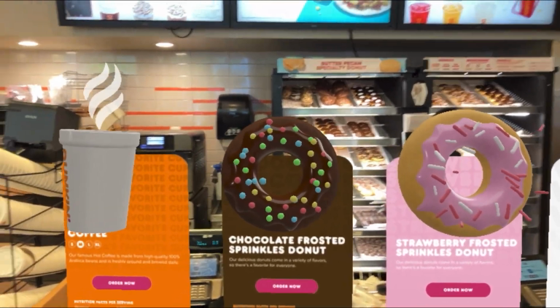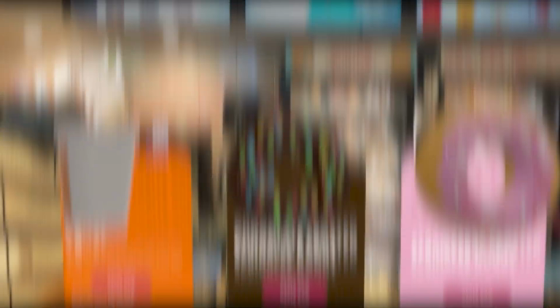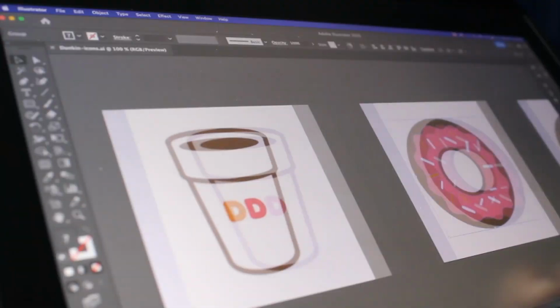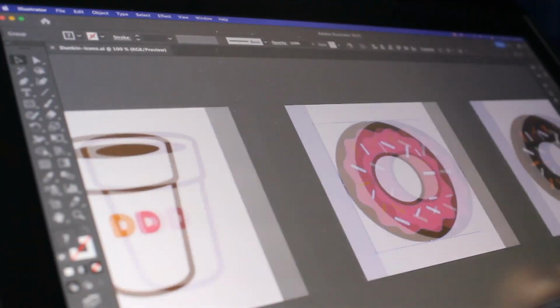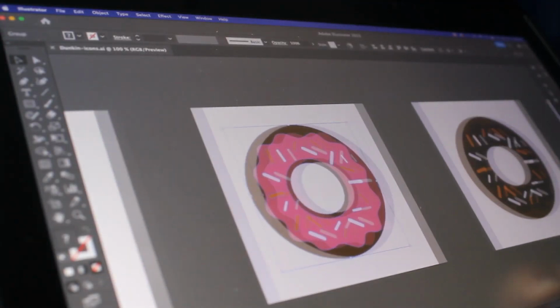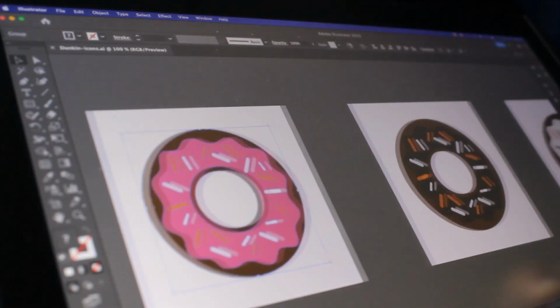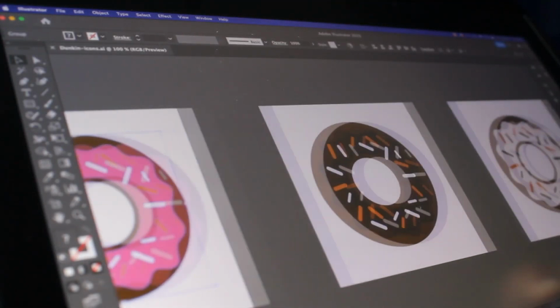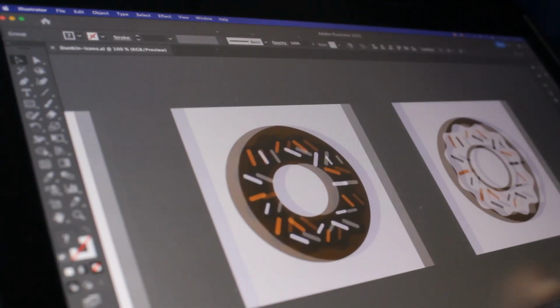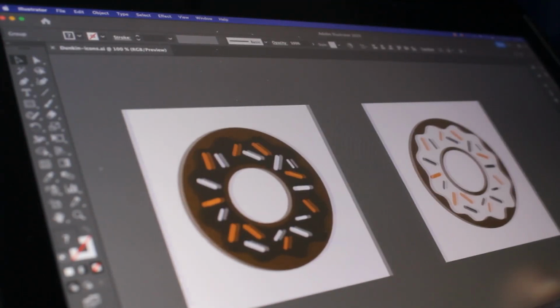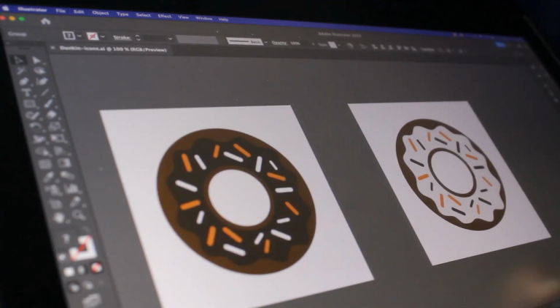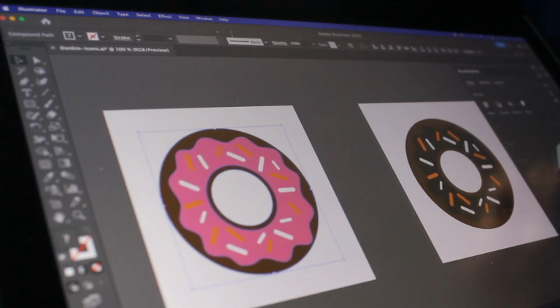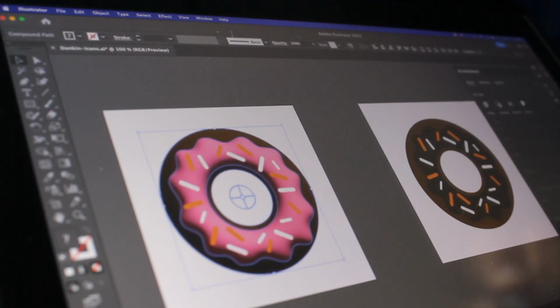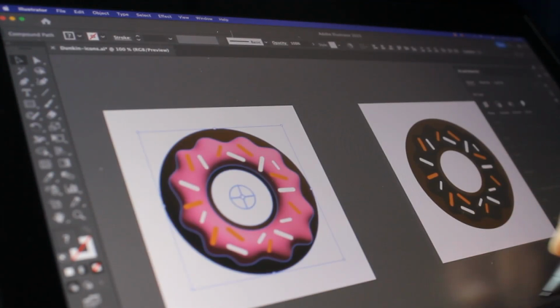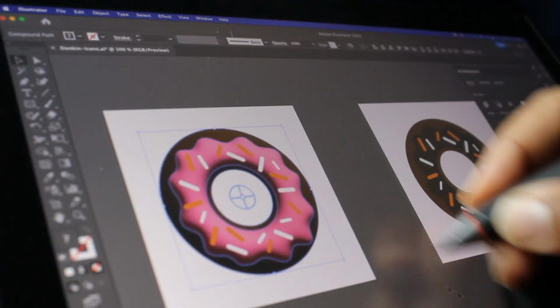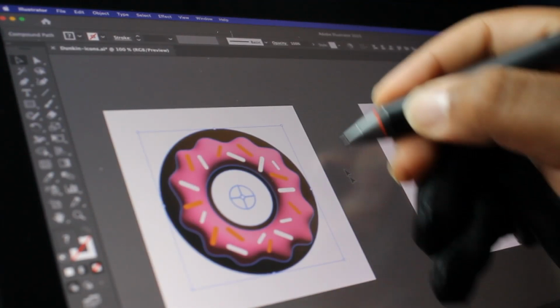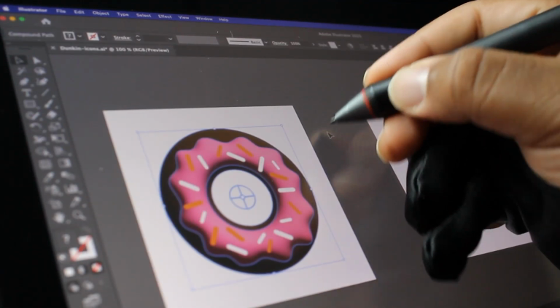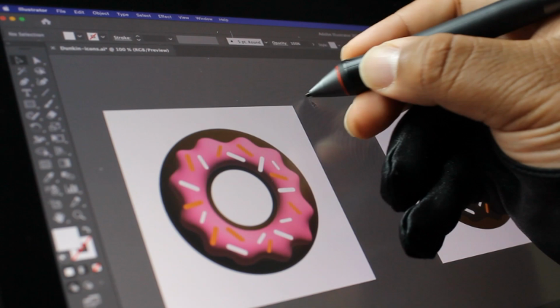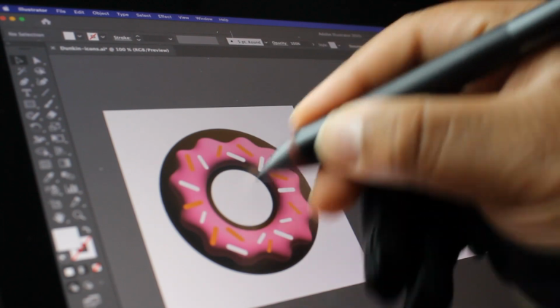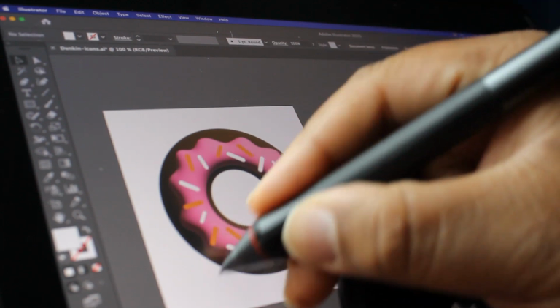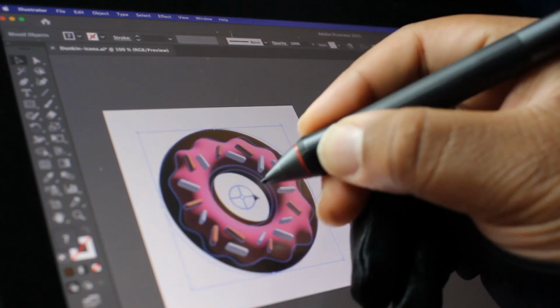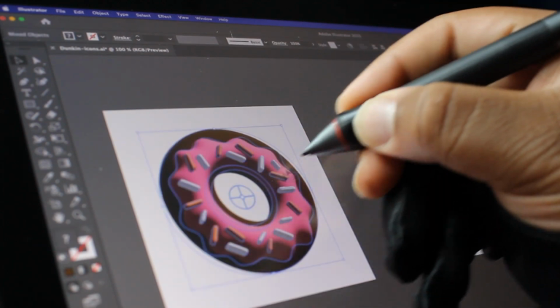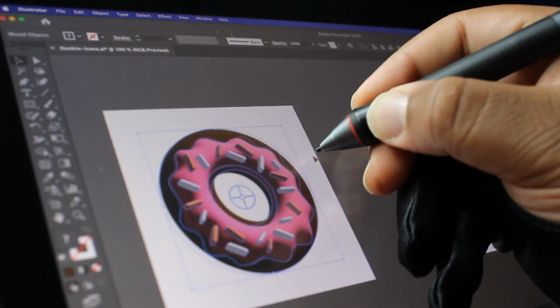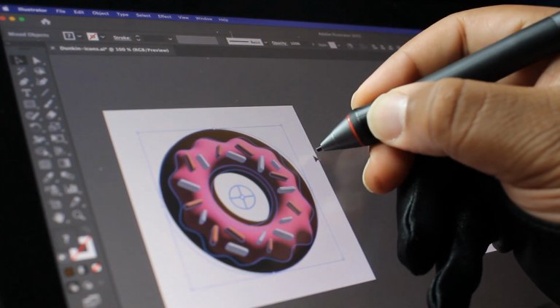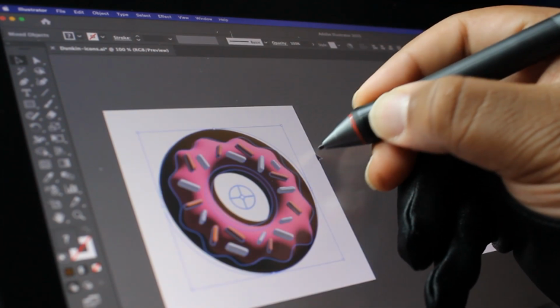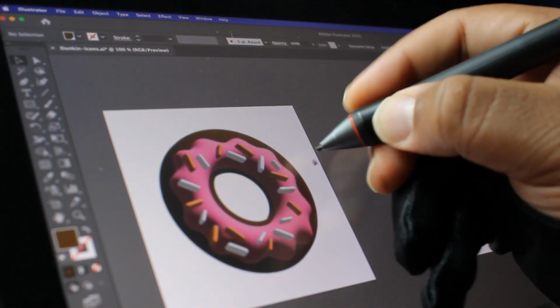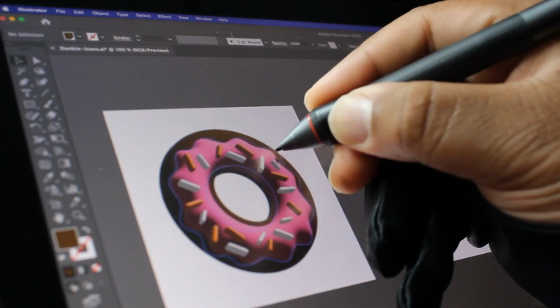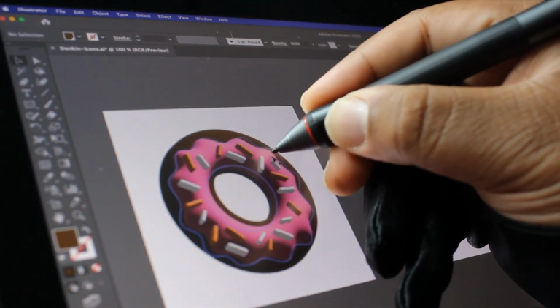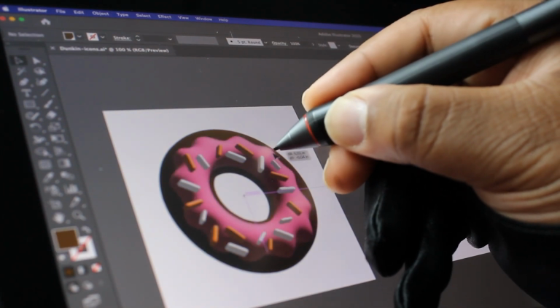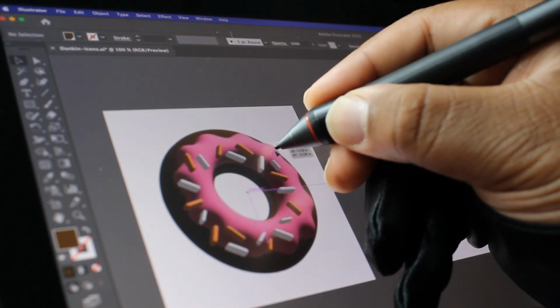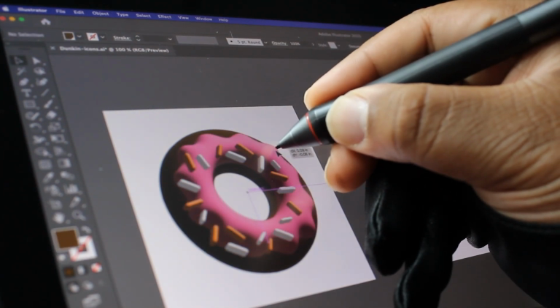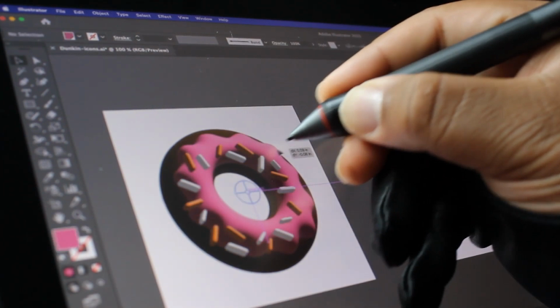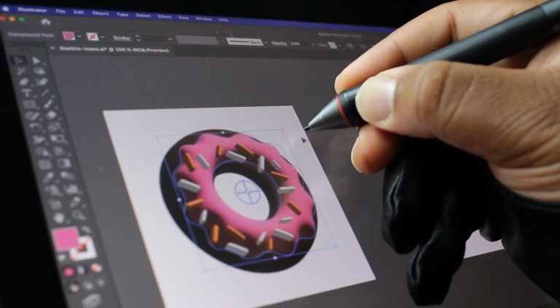The process began by creating 3D models of donuts using illustrations from a past project with Duncan and American Red Cross.